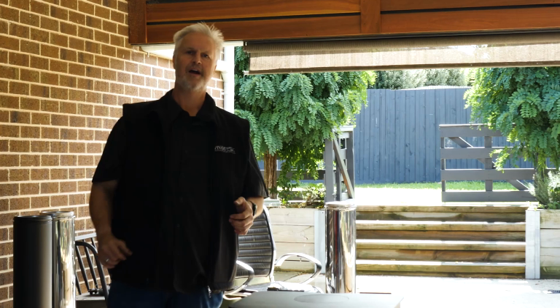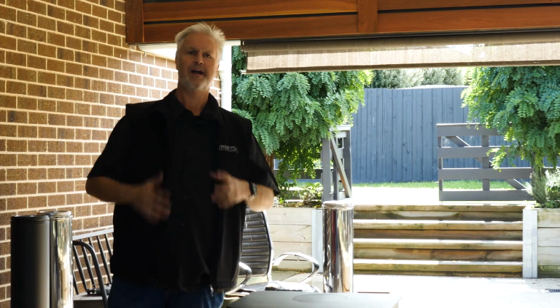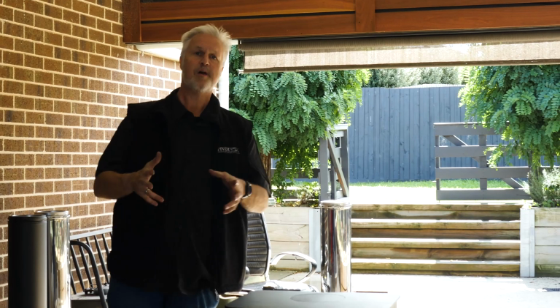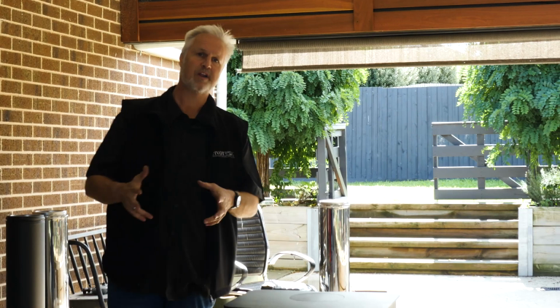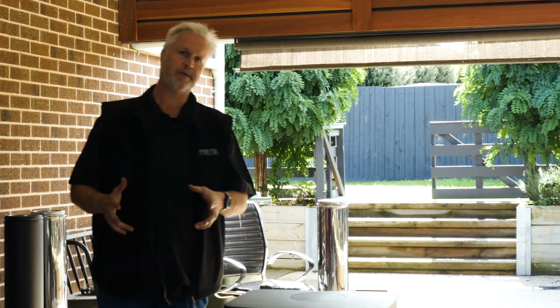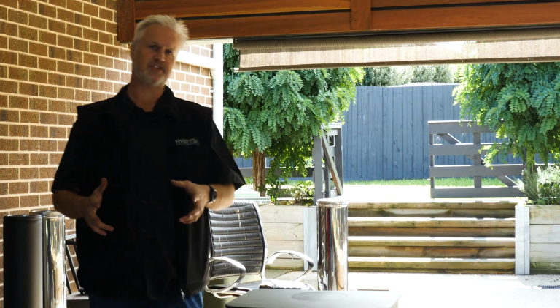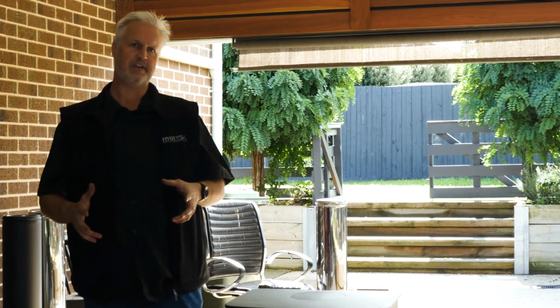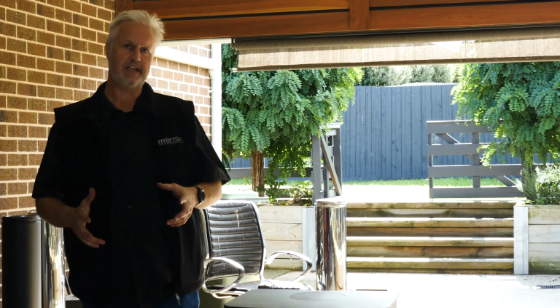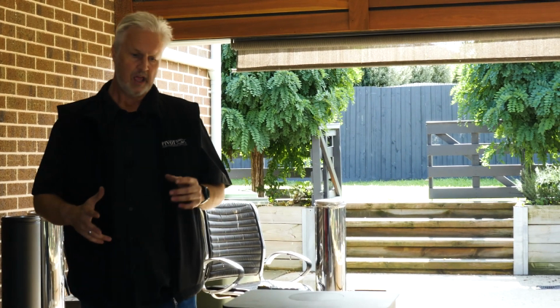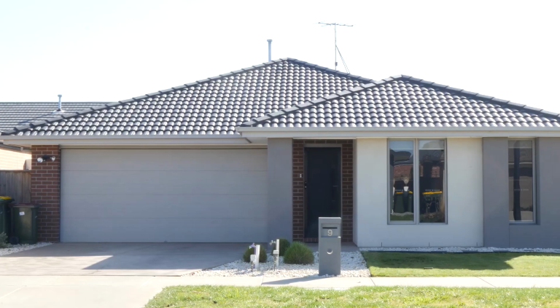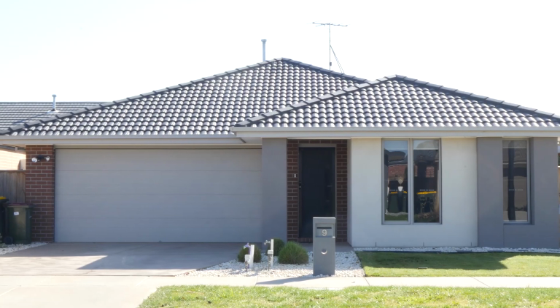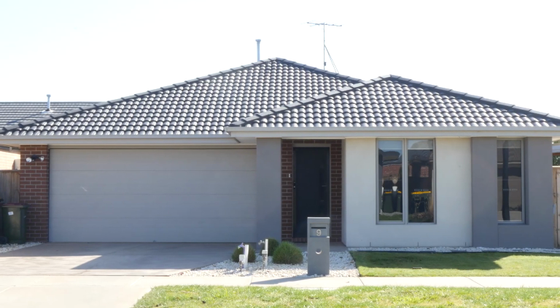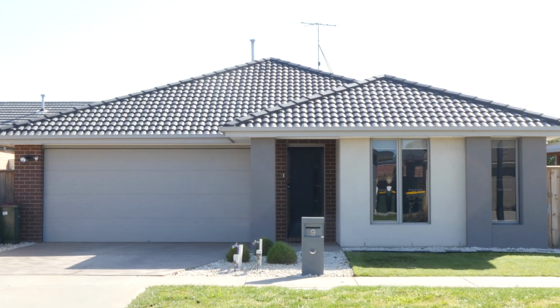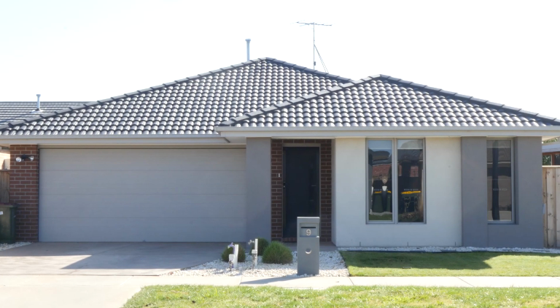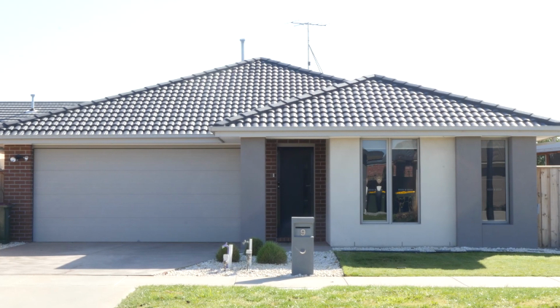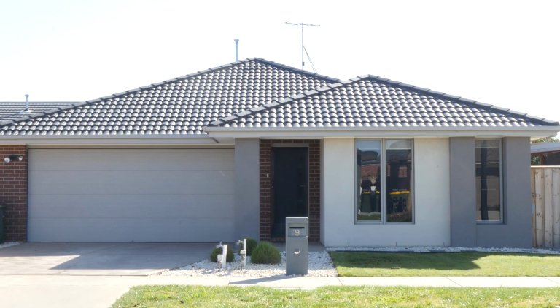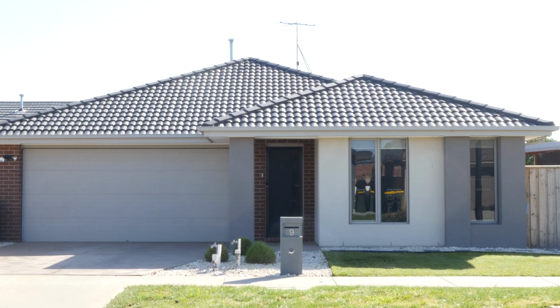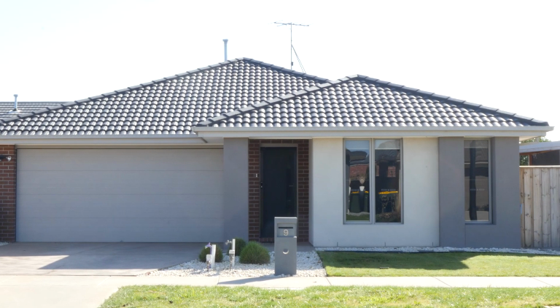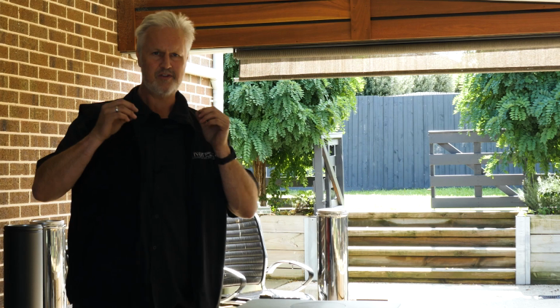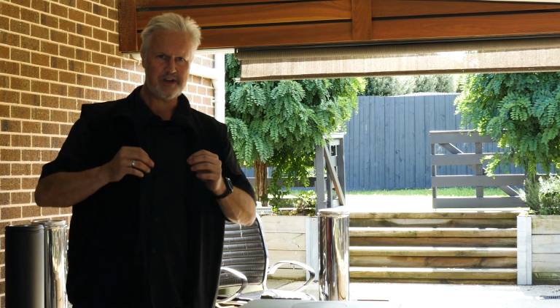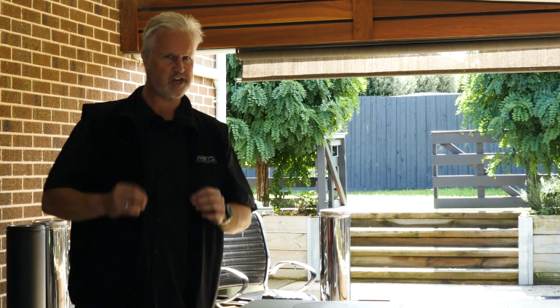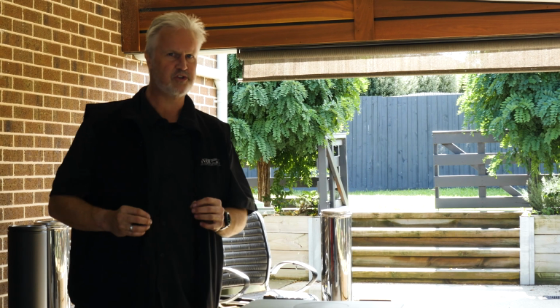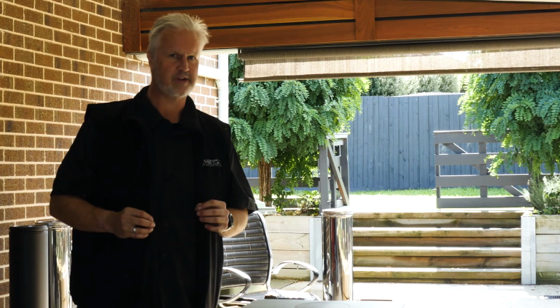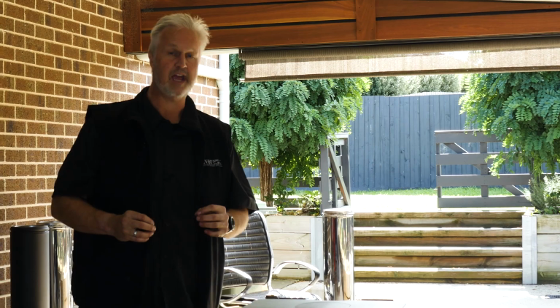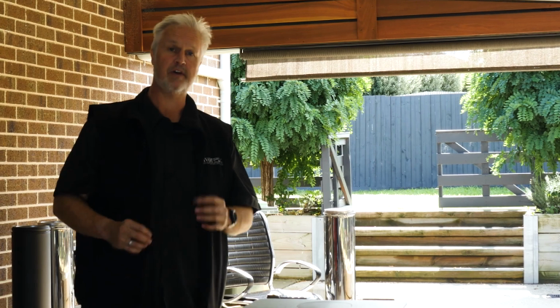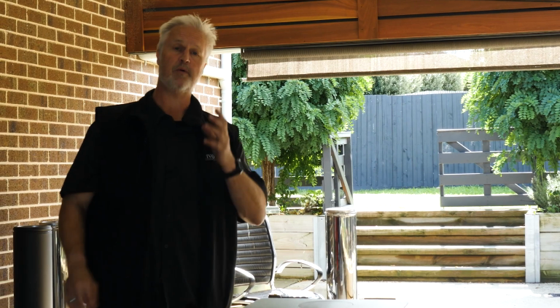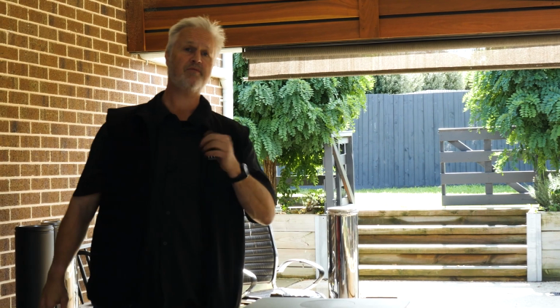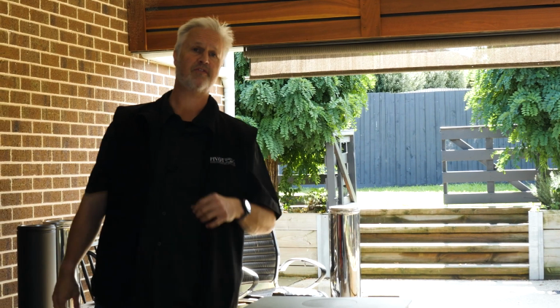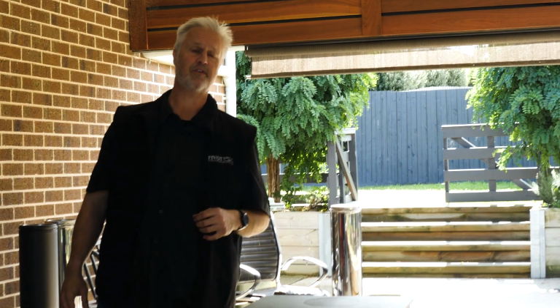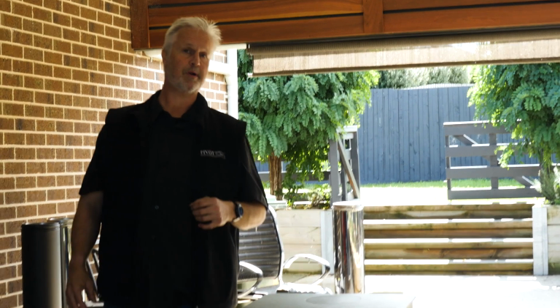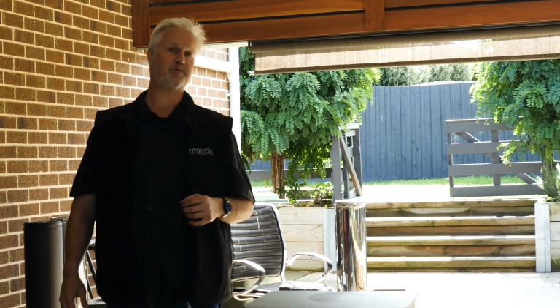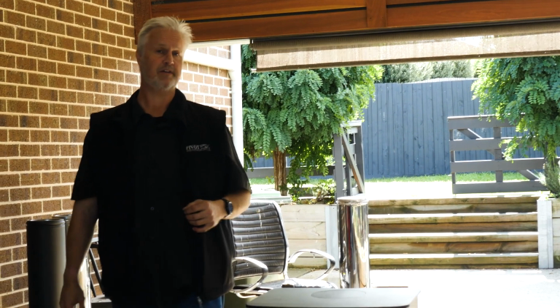Hi, I'm Greg from Pivot Stove and Heating. I'm actually on a job site here today, which is not unusual, and I want to run you through the problems we have.